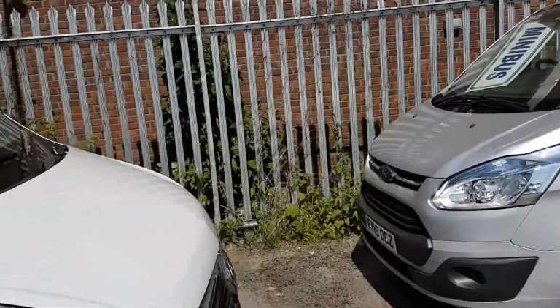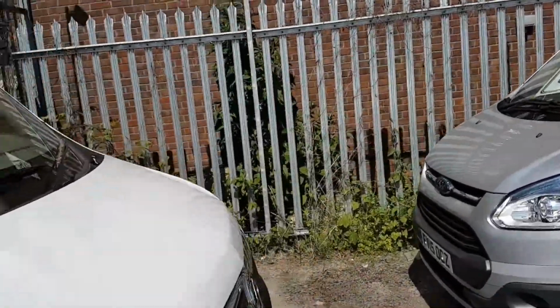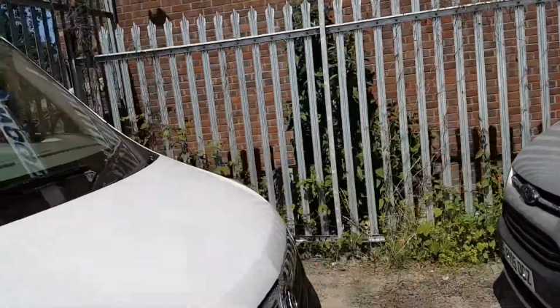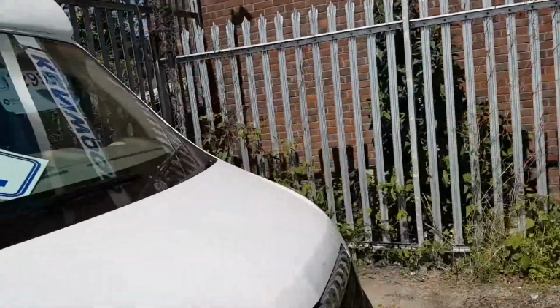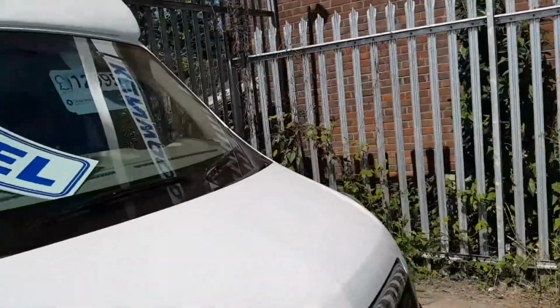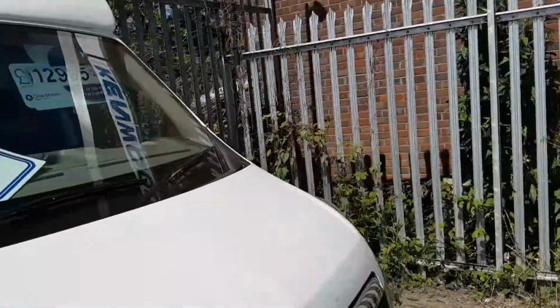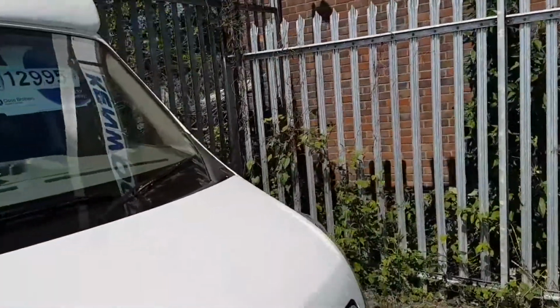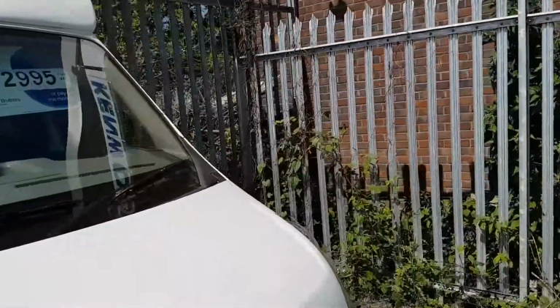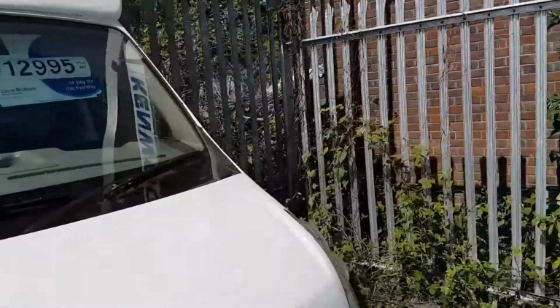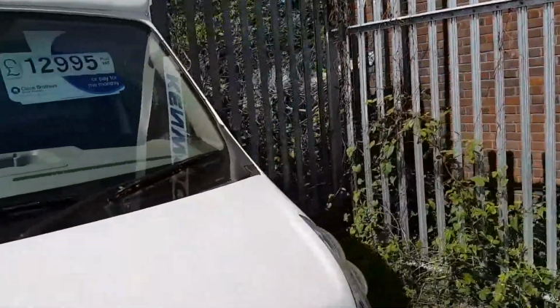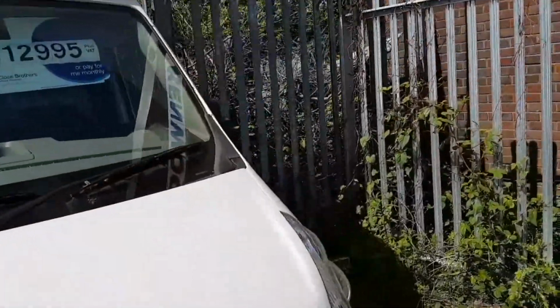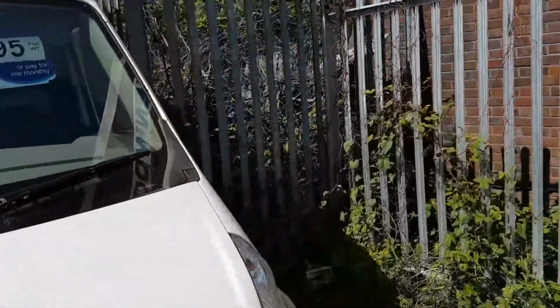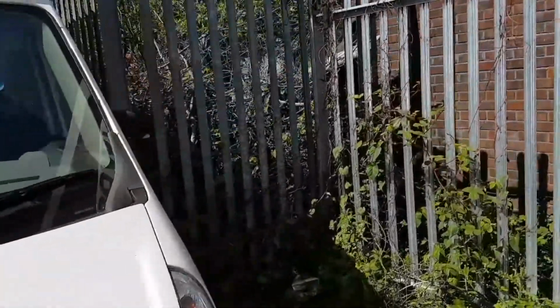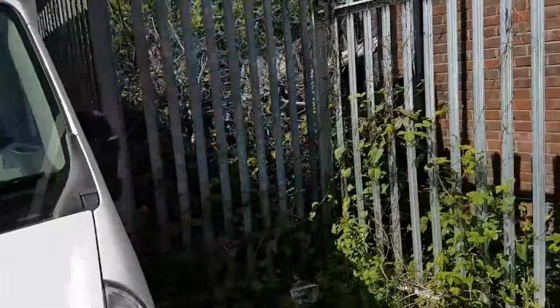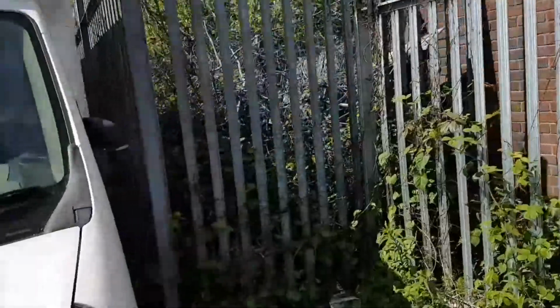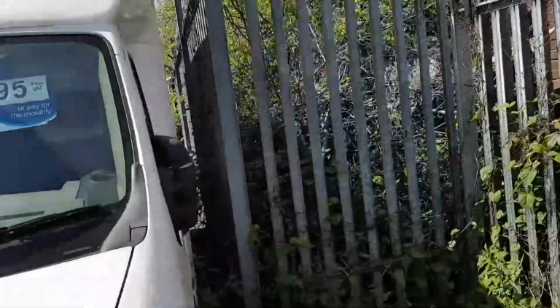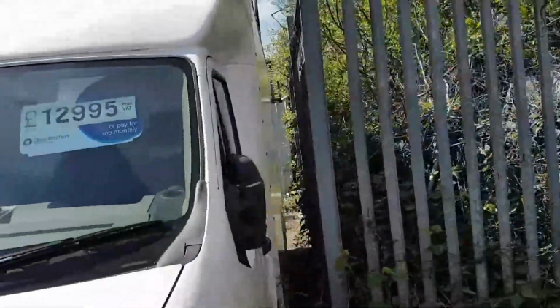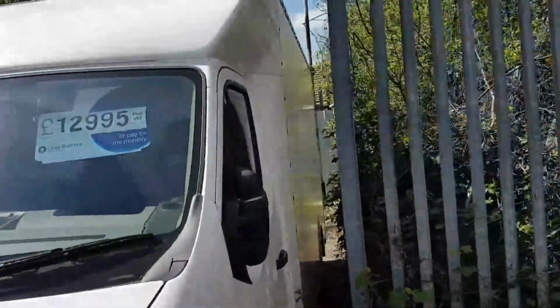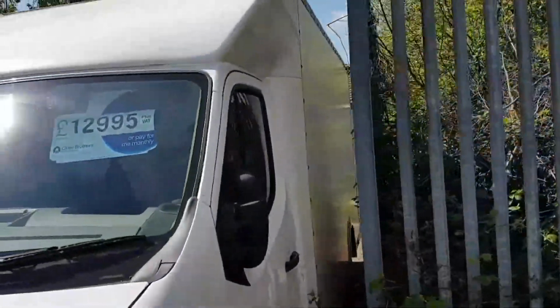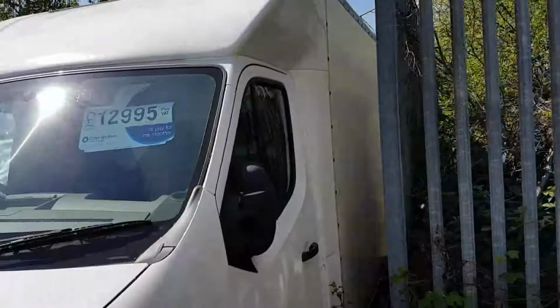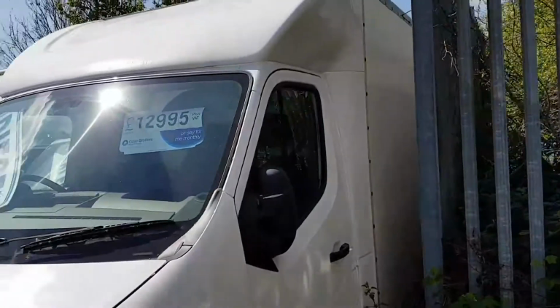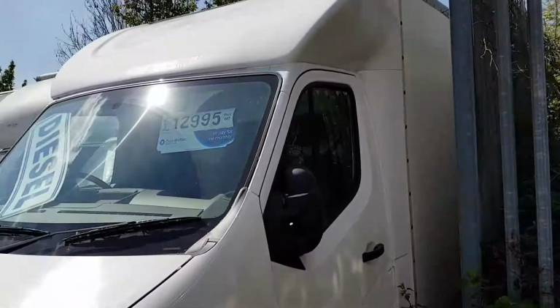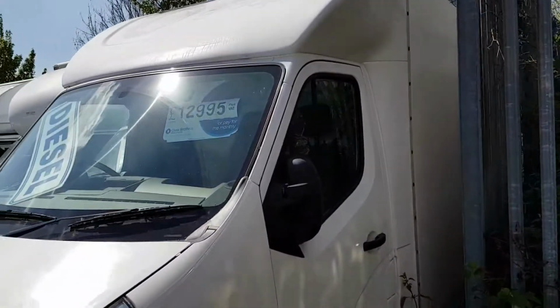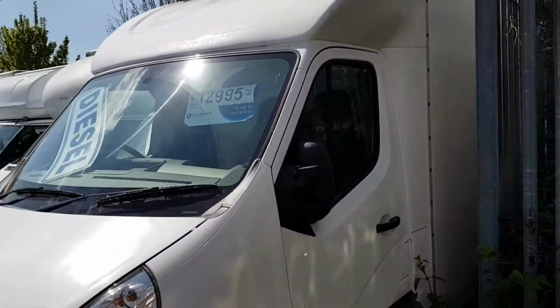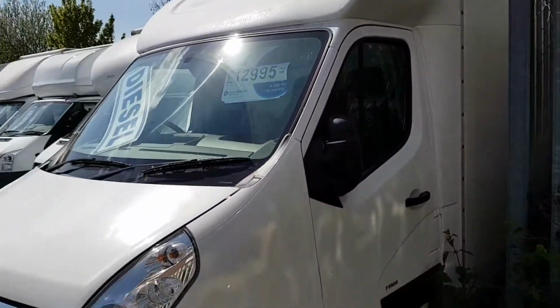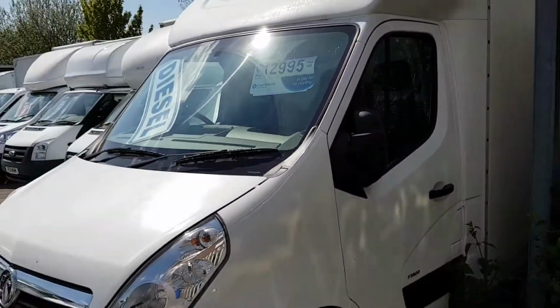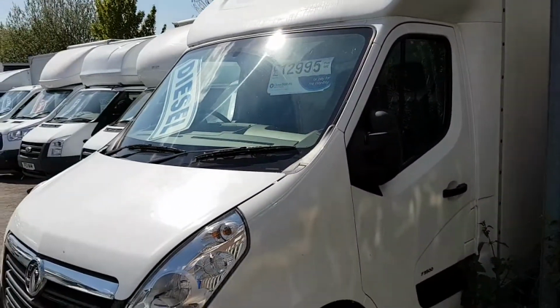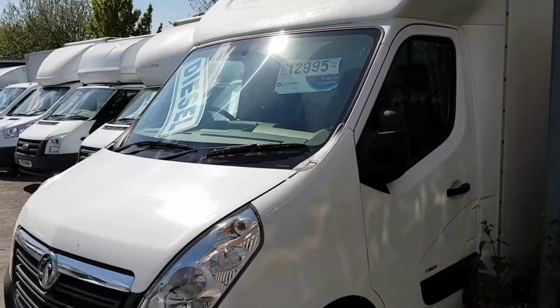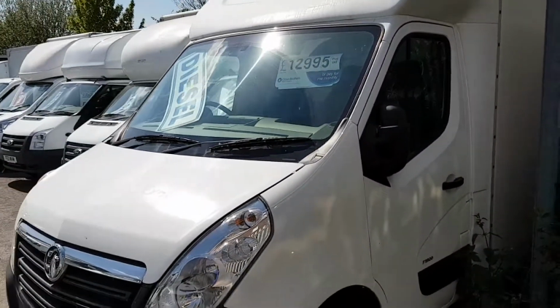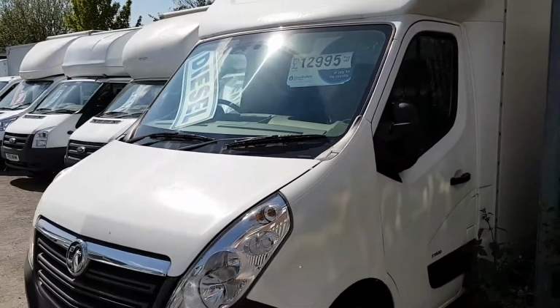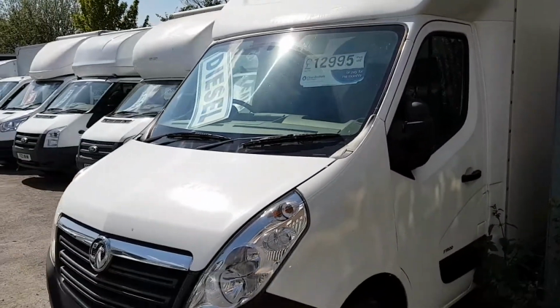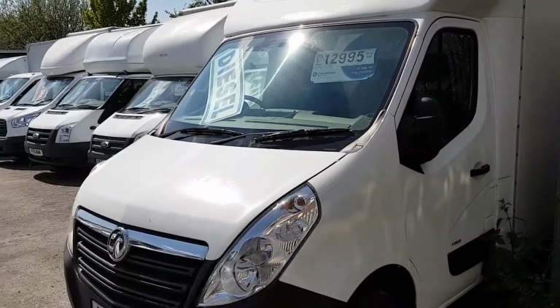It's a three and a half ton vehicle. These low loaders carry a little bit more weight than normal Luton vans.